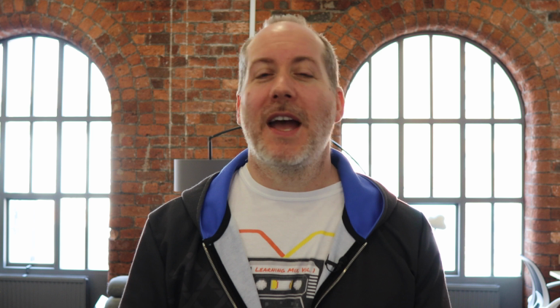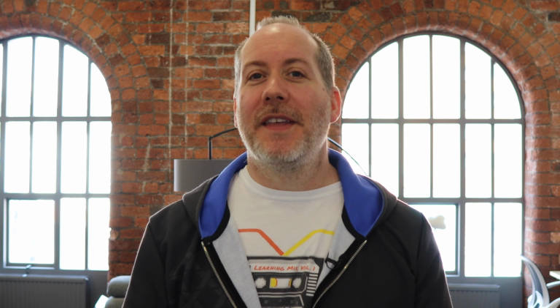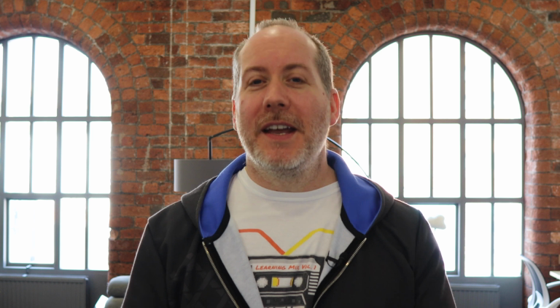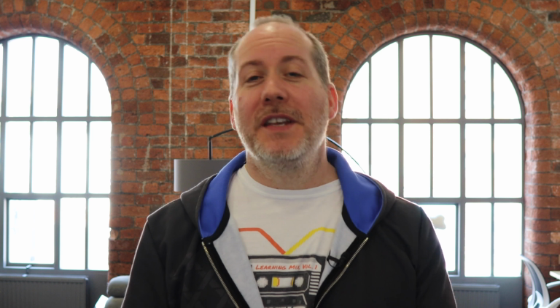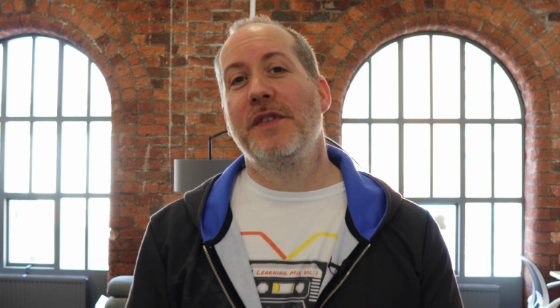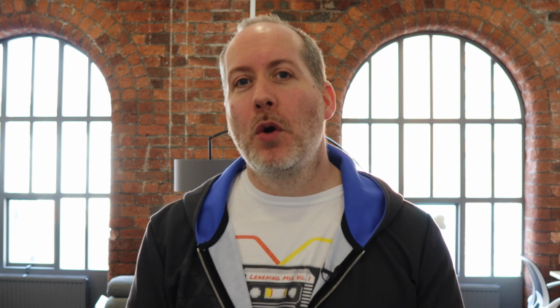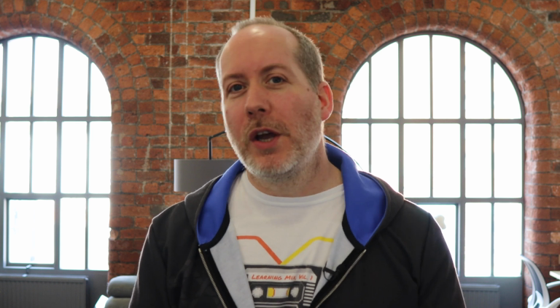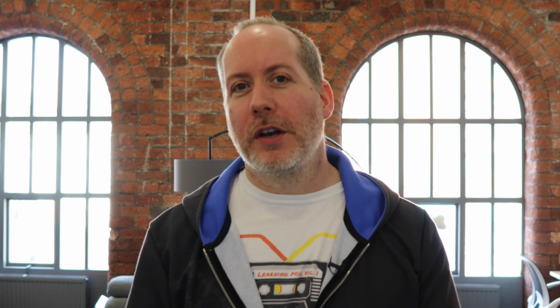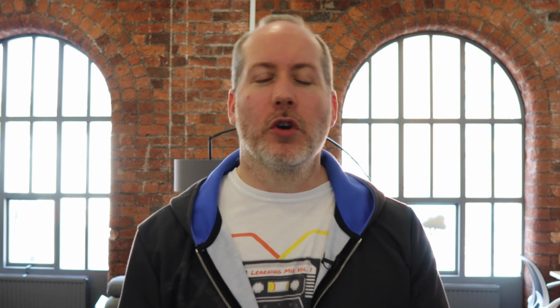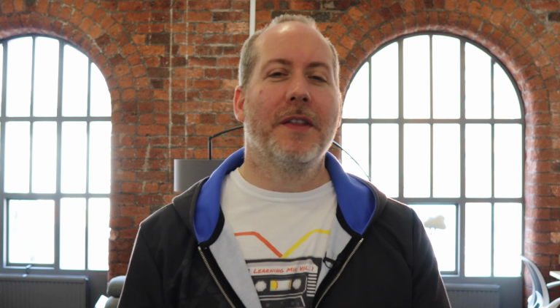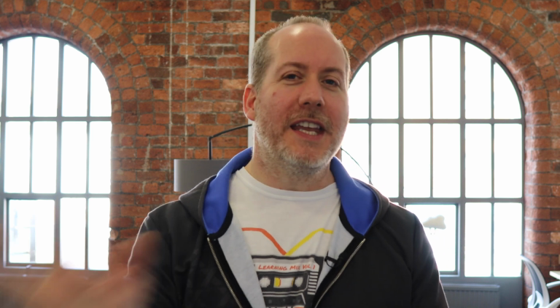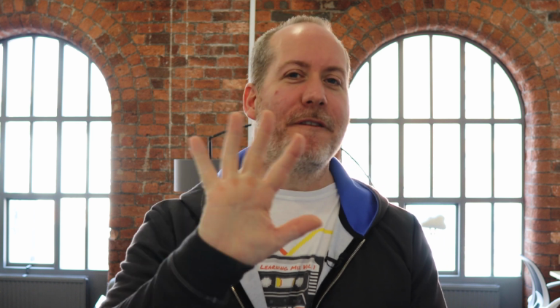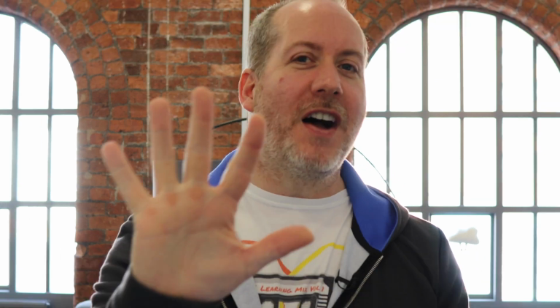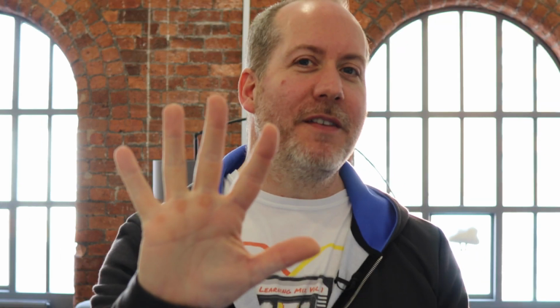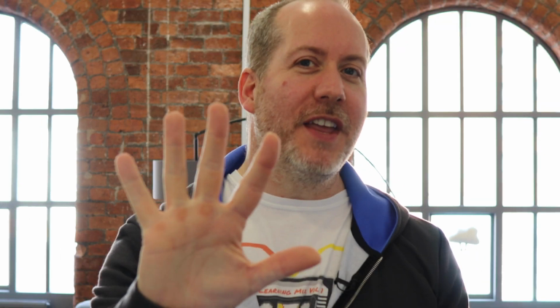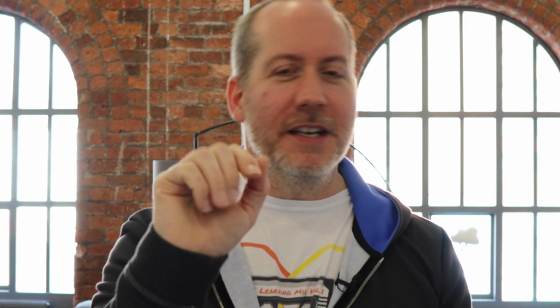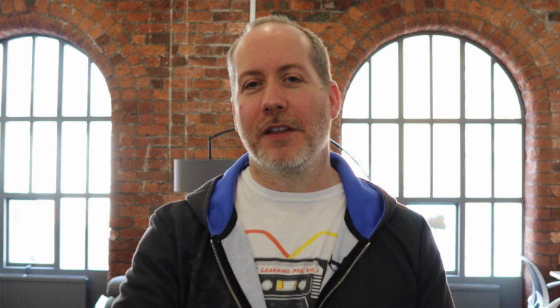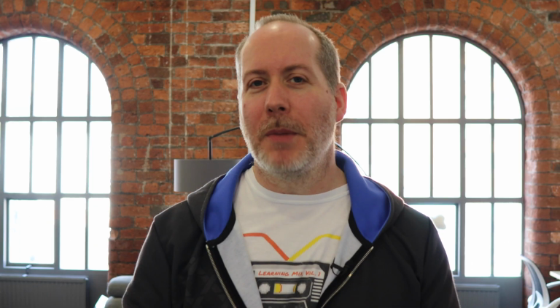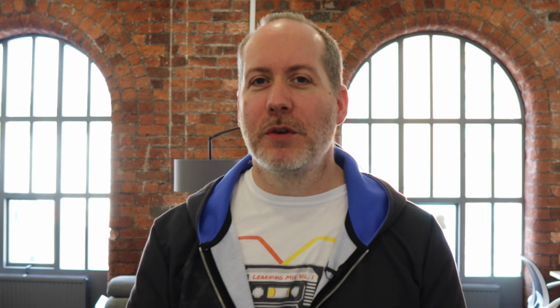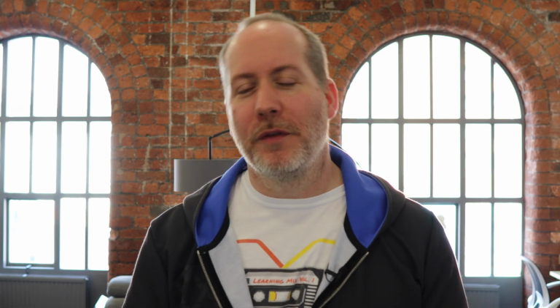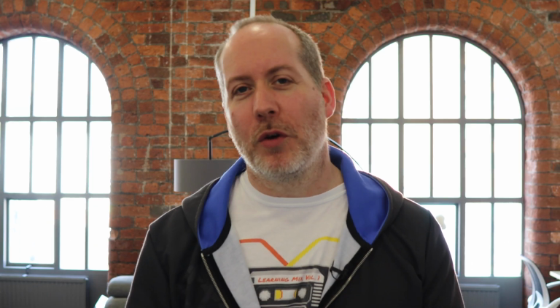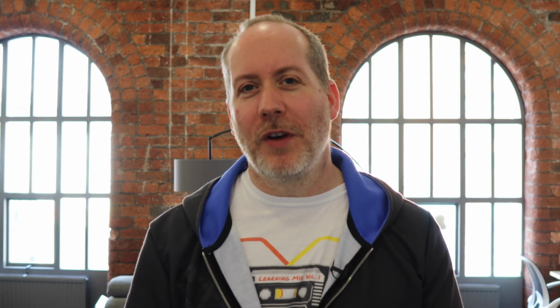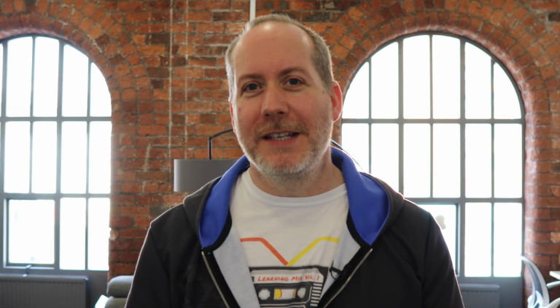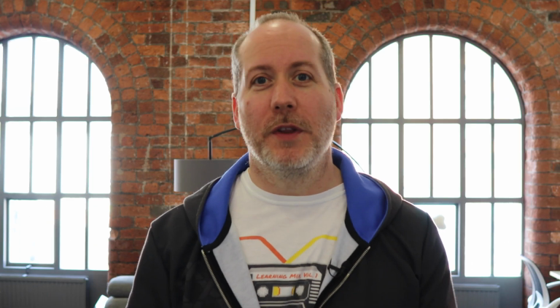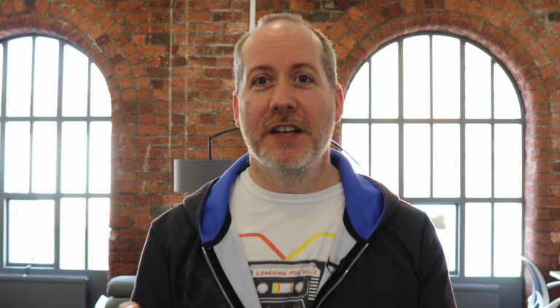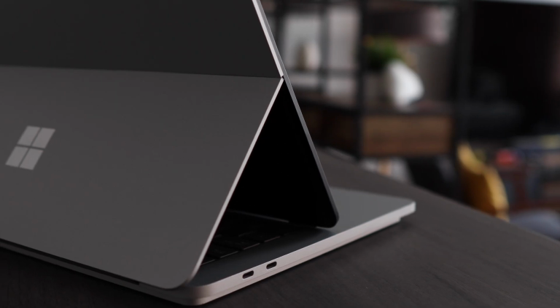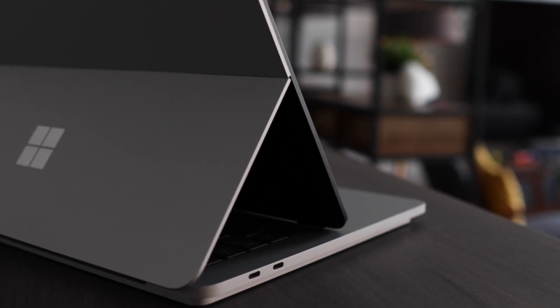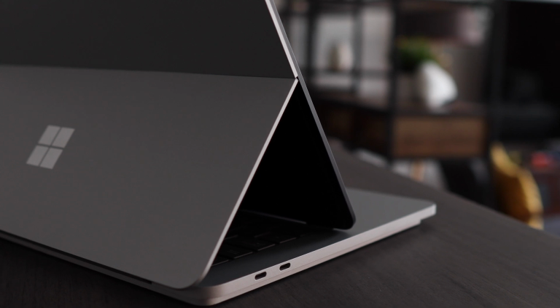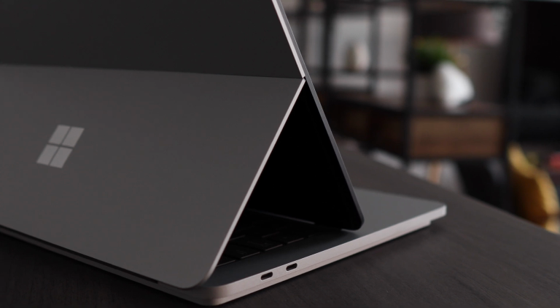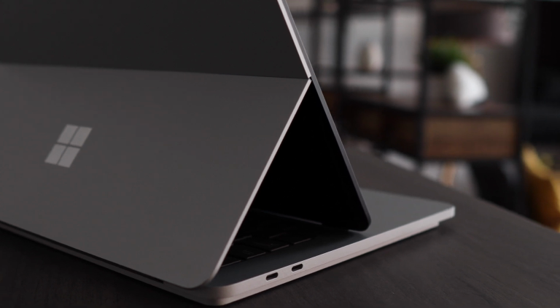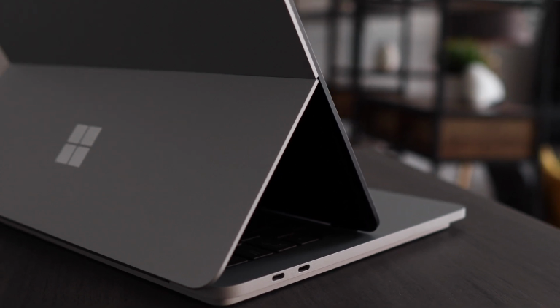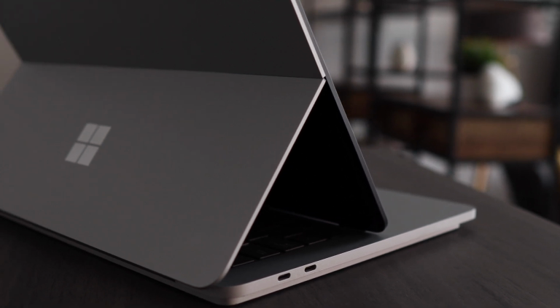Hey there, in this video we are going to talk about the five things that Microsoft got right with their Surface Laptop Studio.